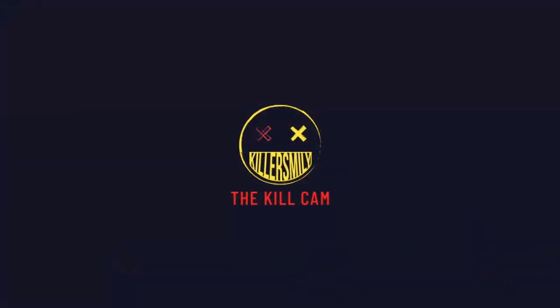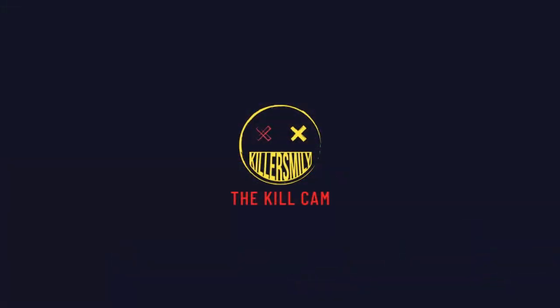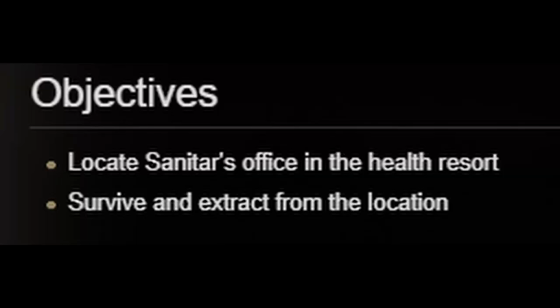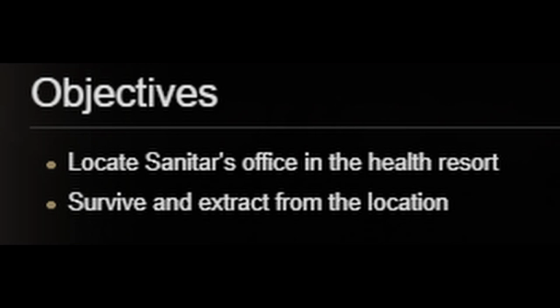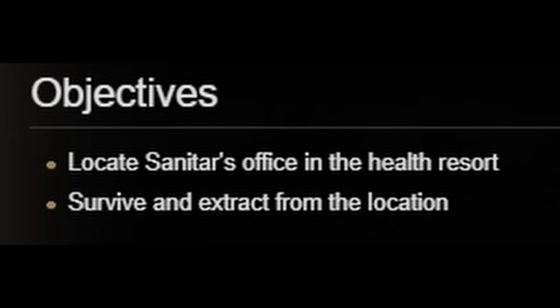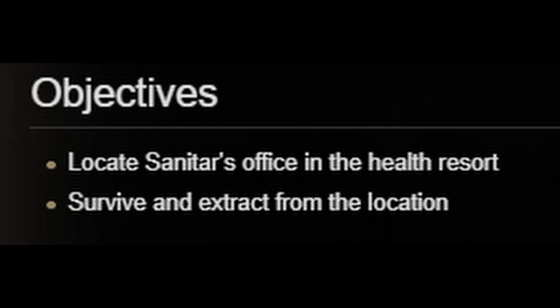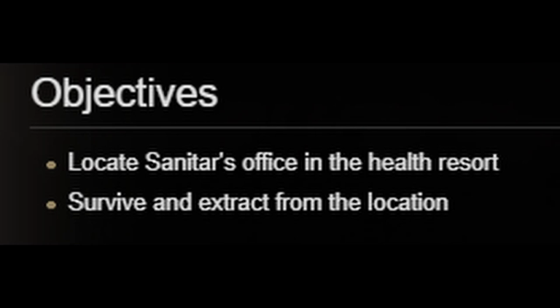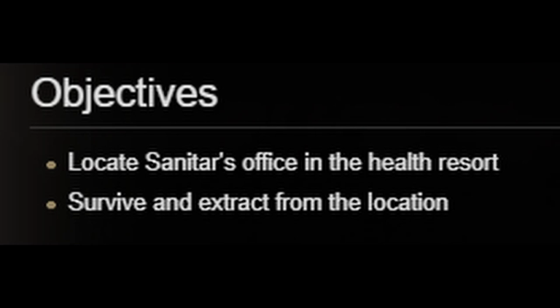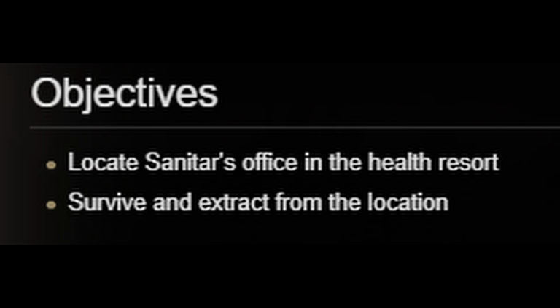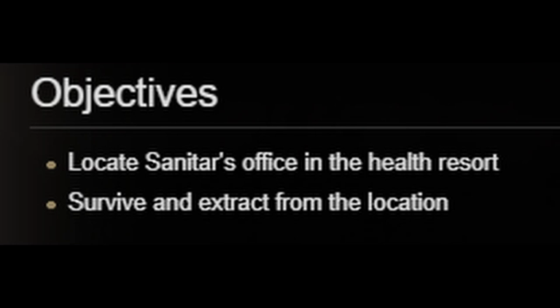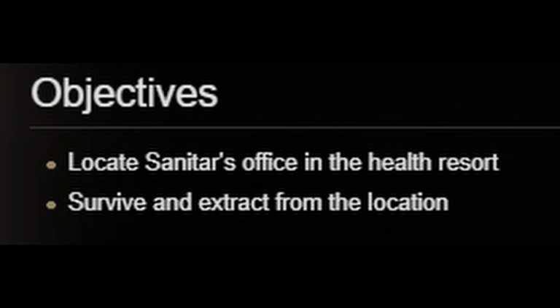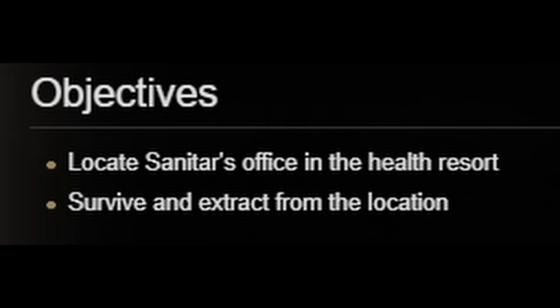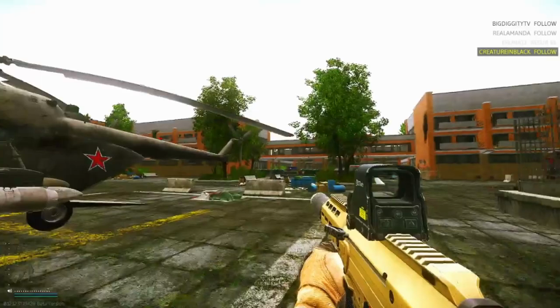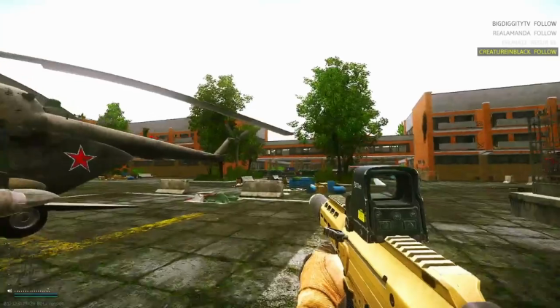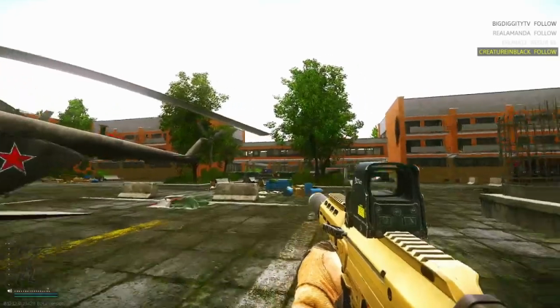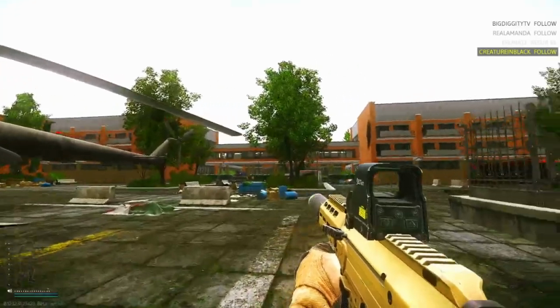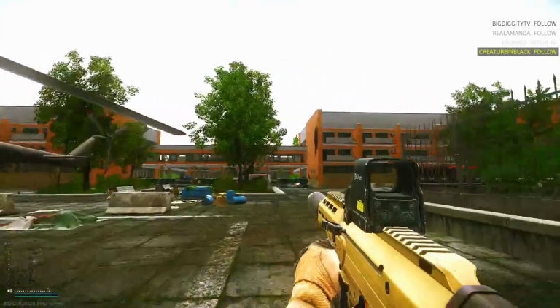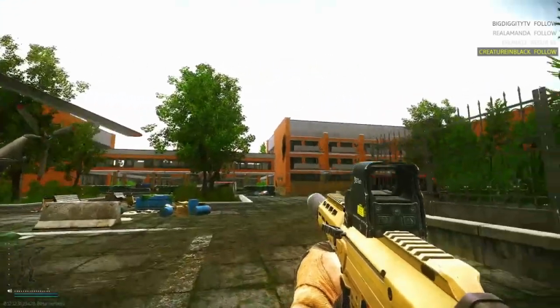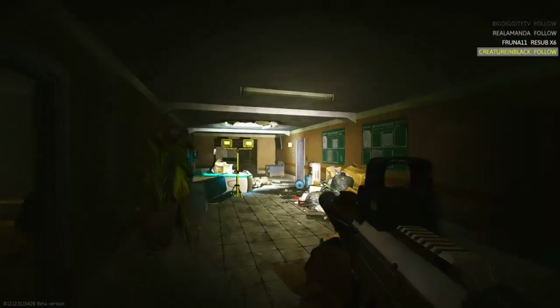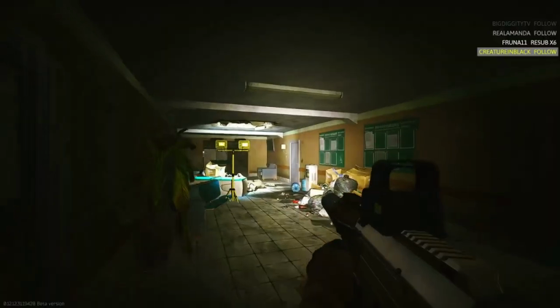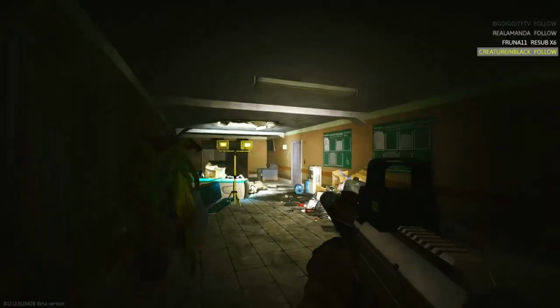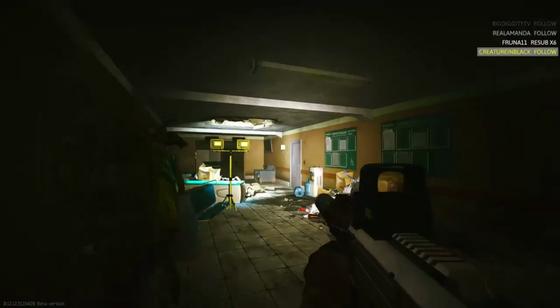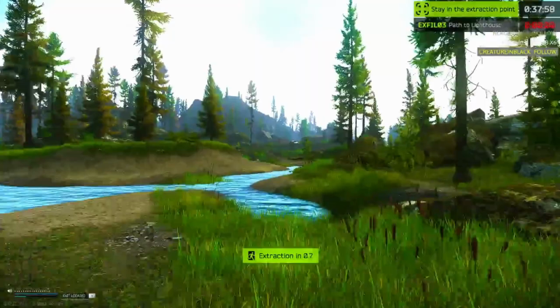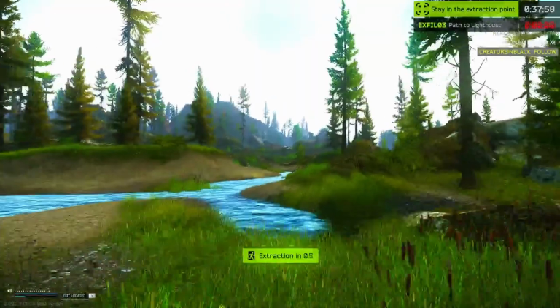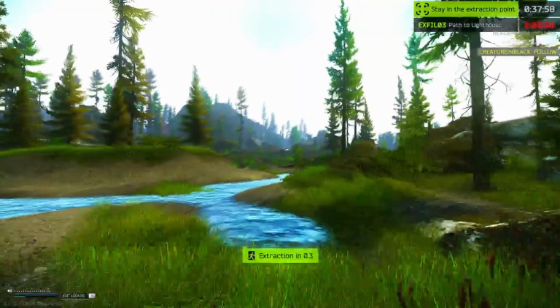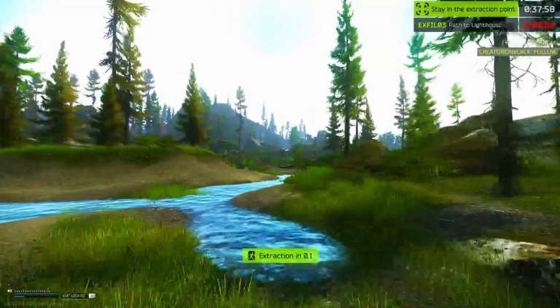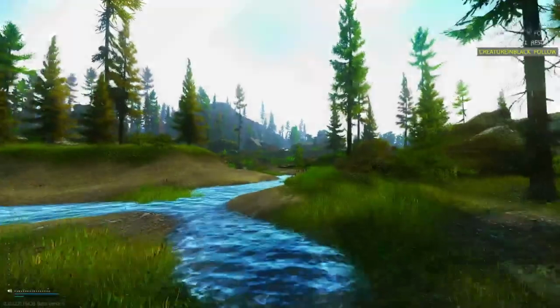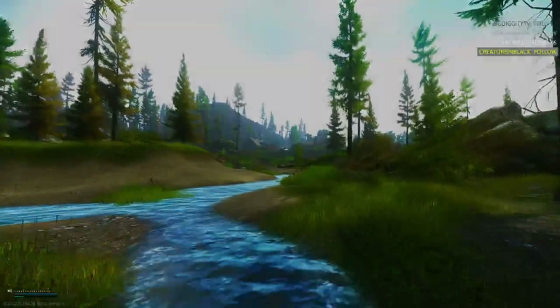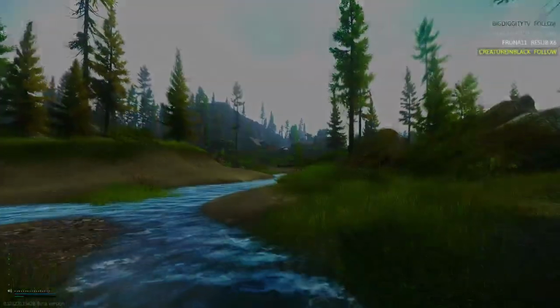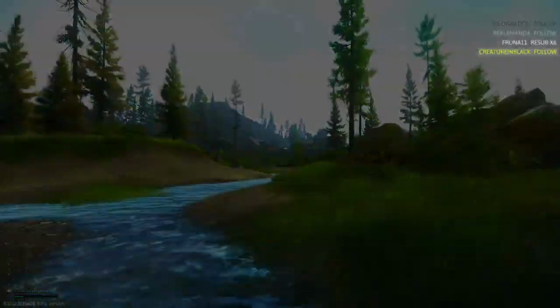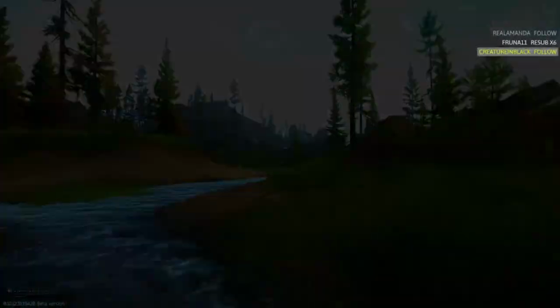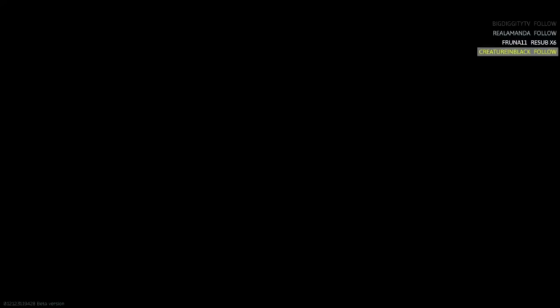The objectives for this task are to locate Sanitar's office in a health resort and to survive an extract from the location.